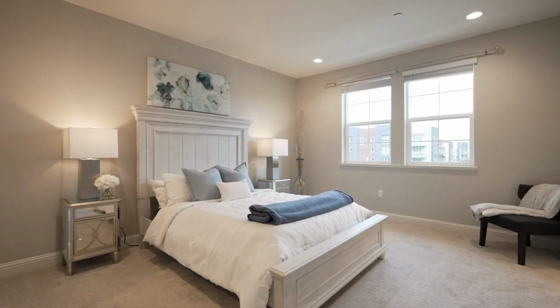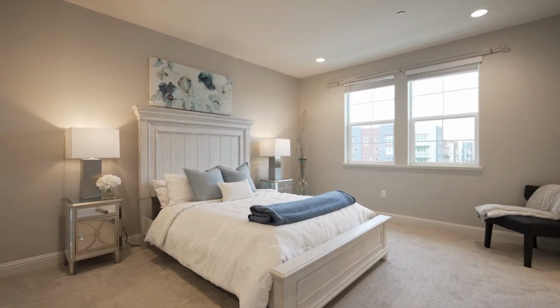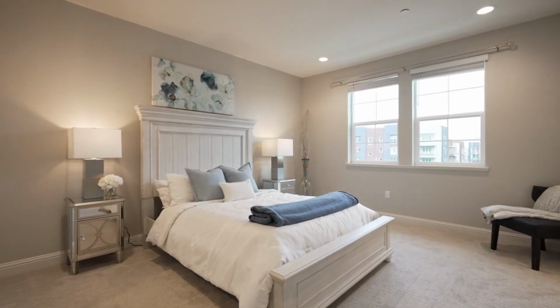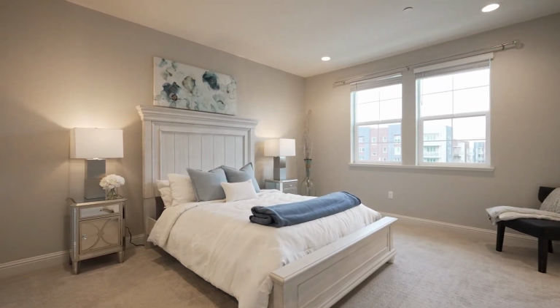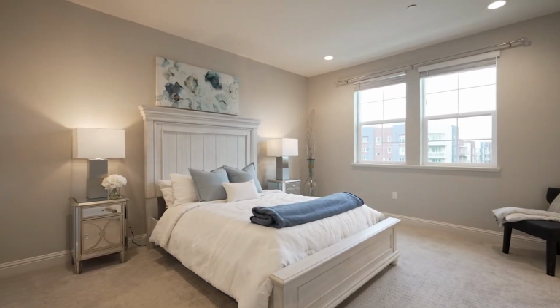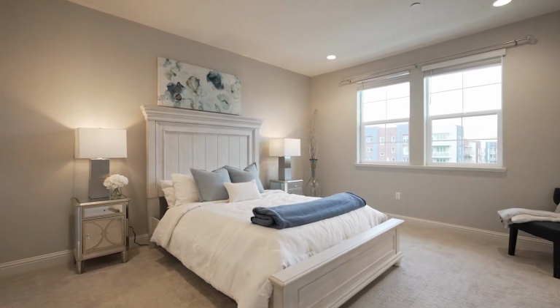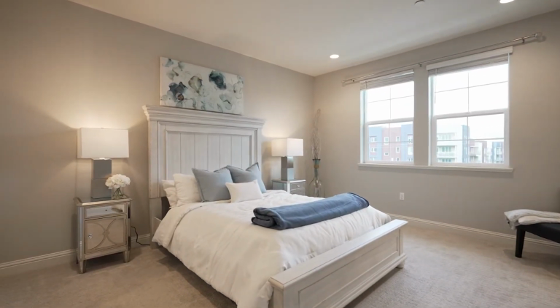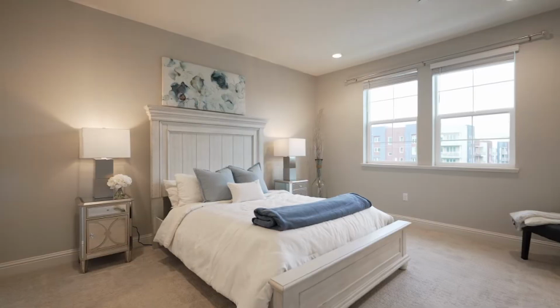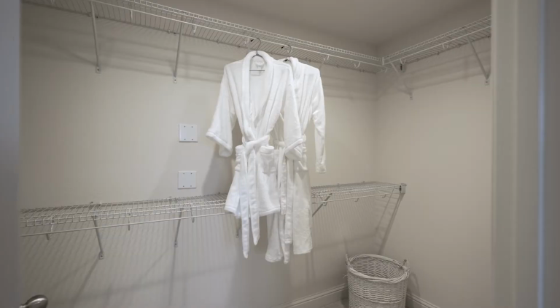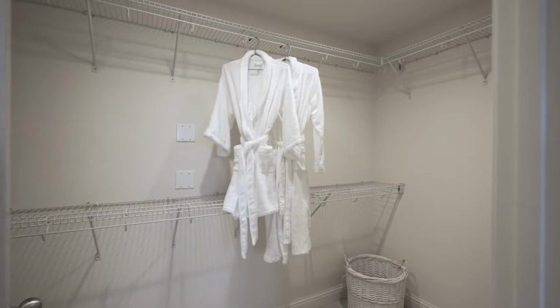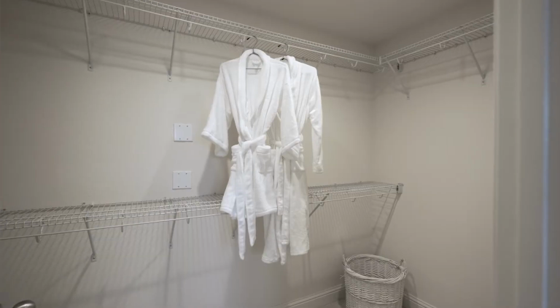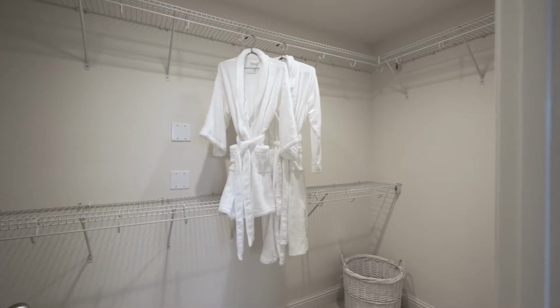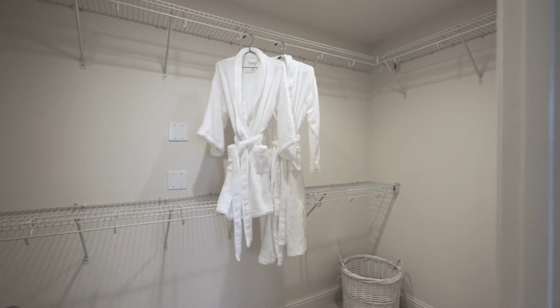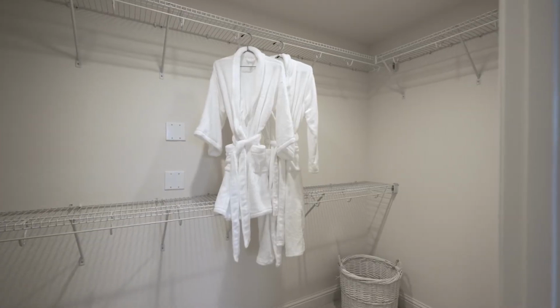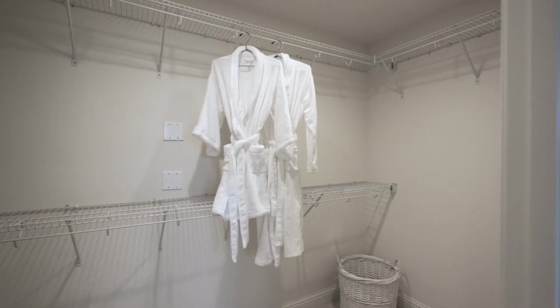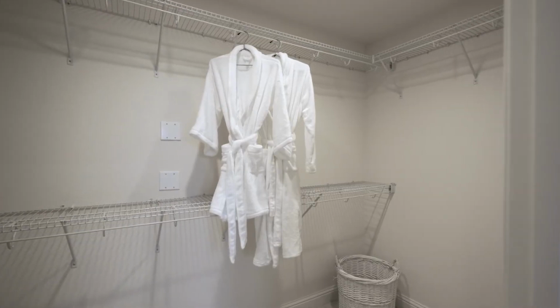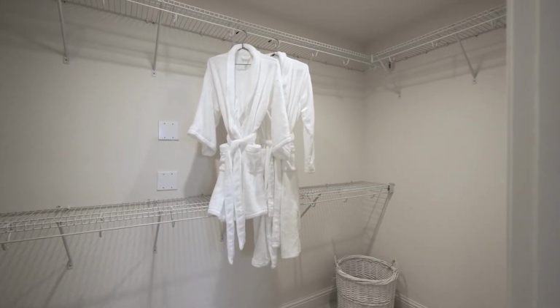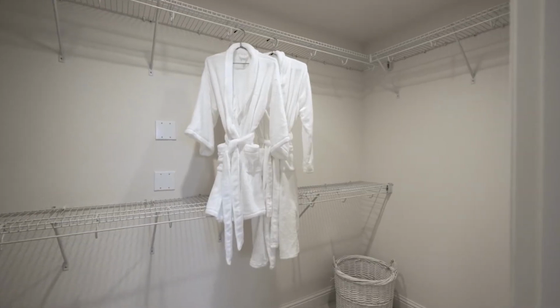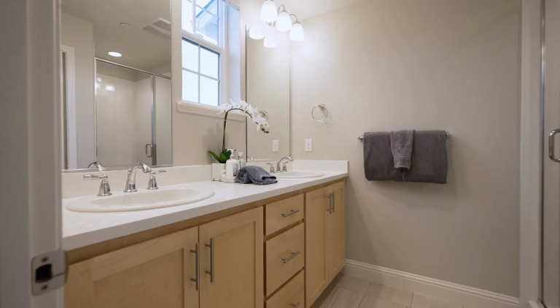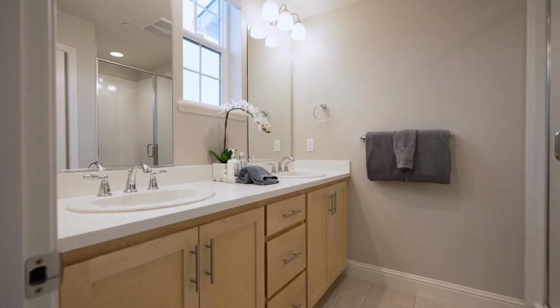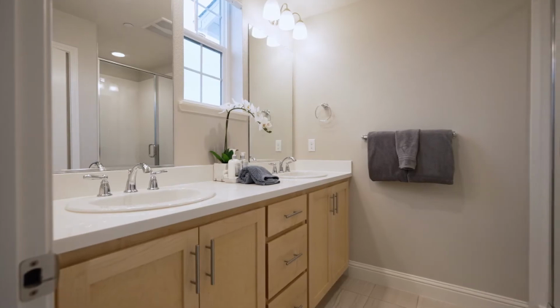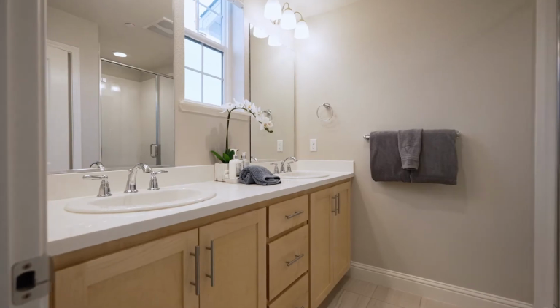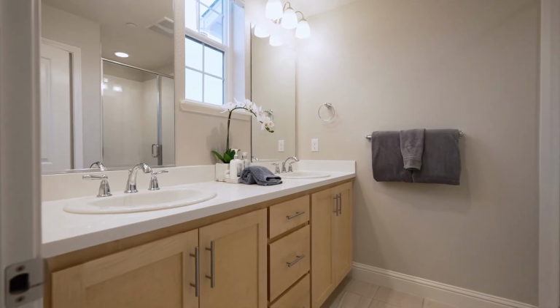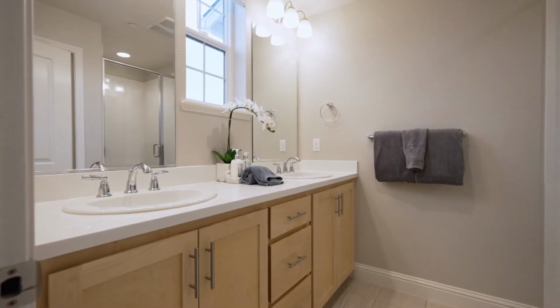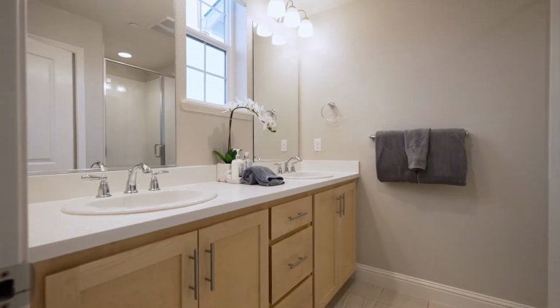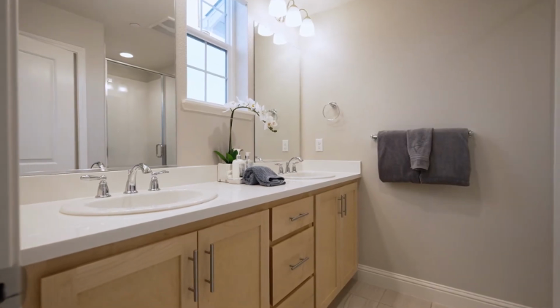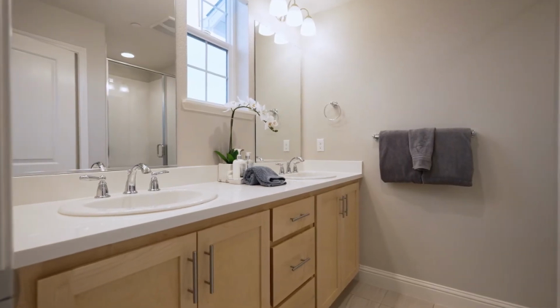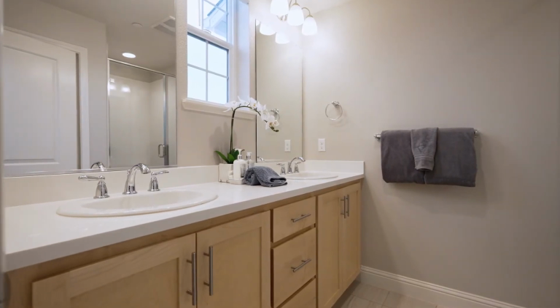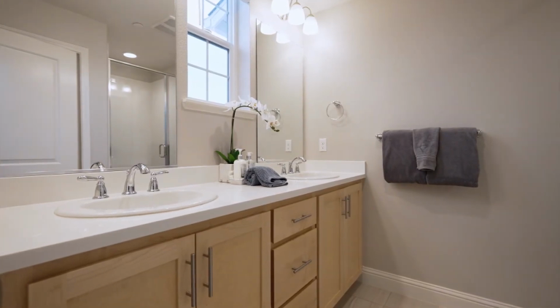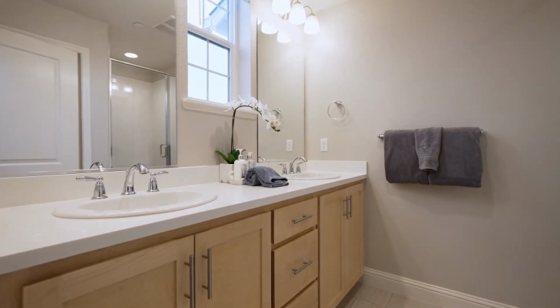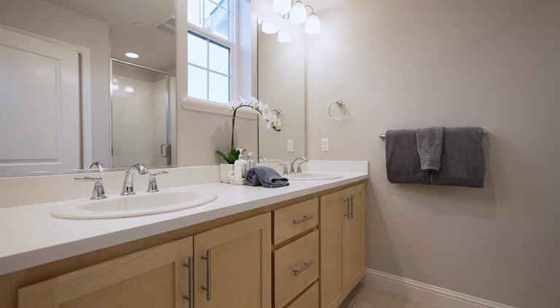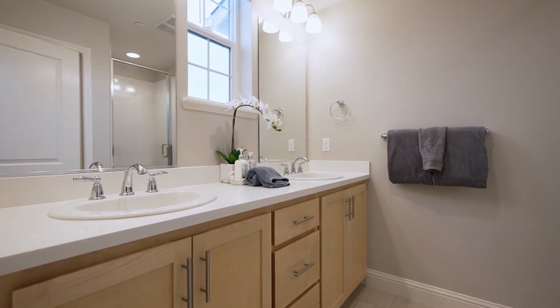This spacious master bedroom has a large walk-in closet, dual vanities in the bathroom, and a separate shower.